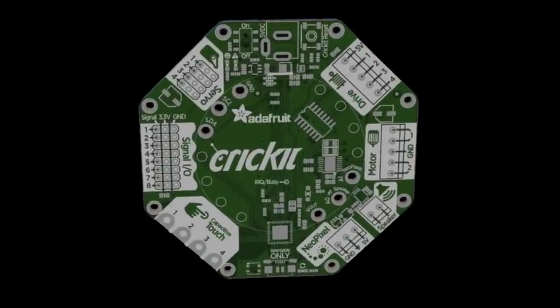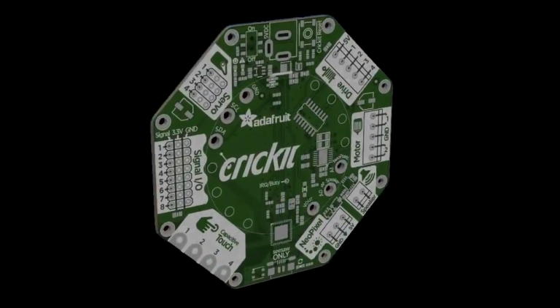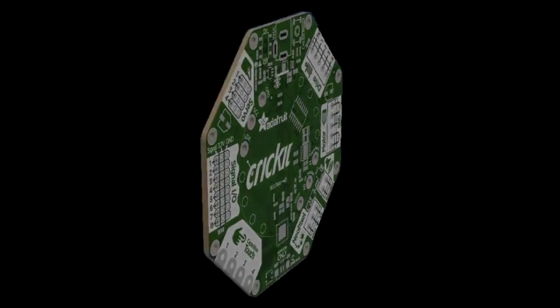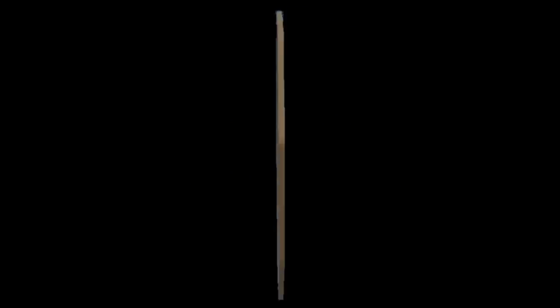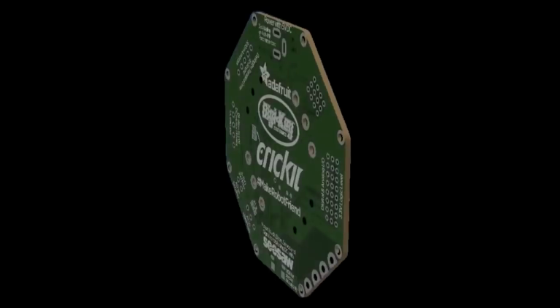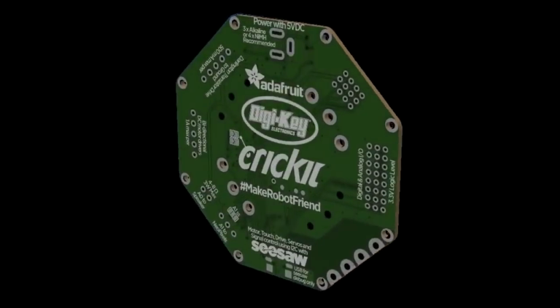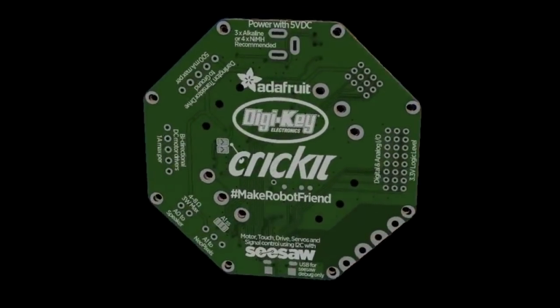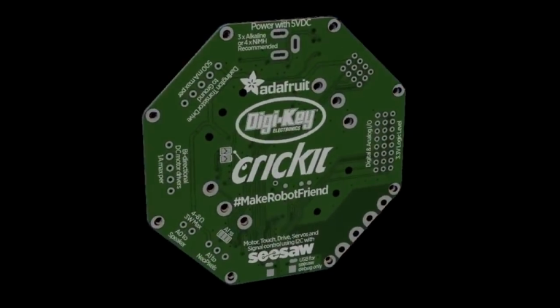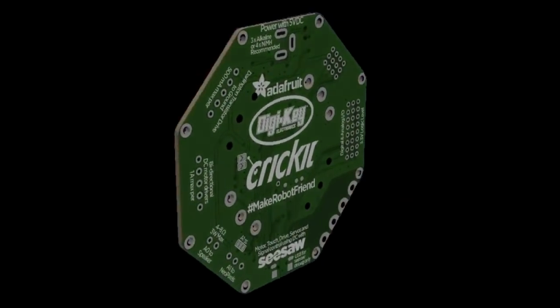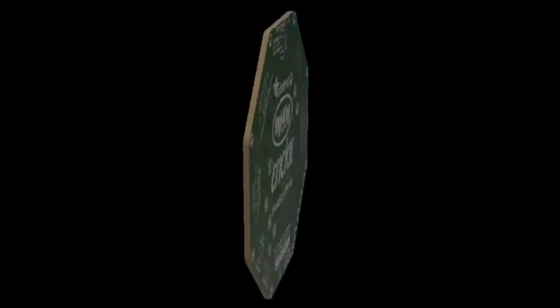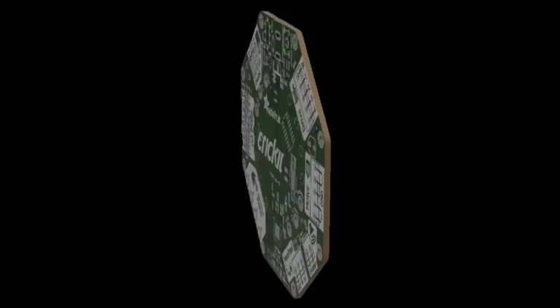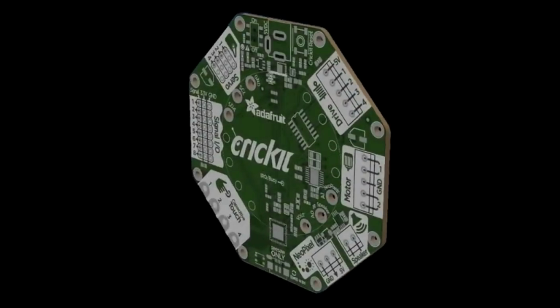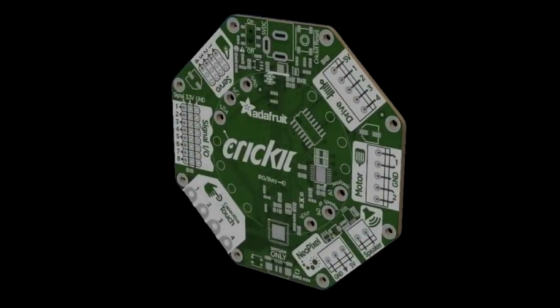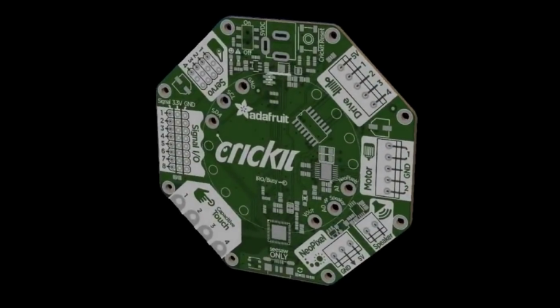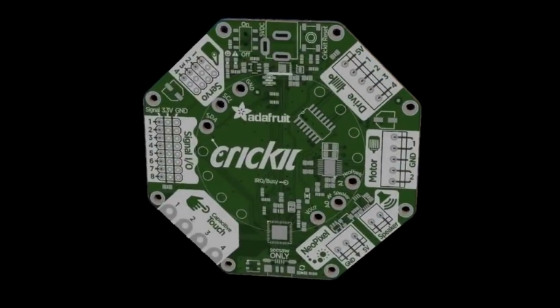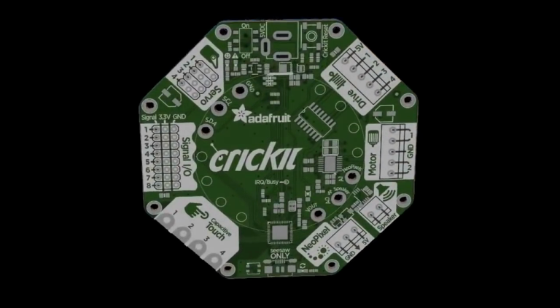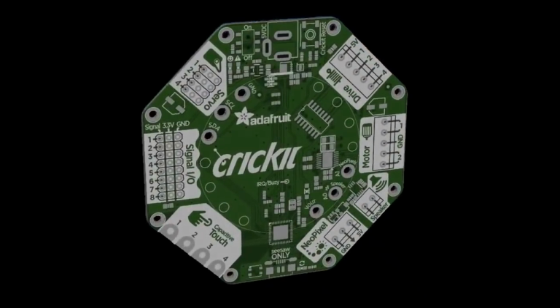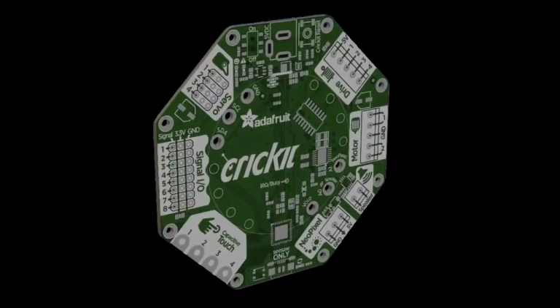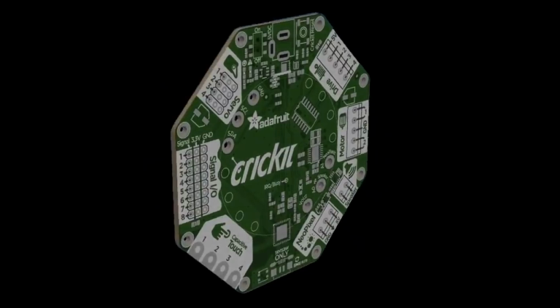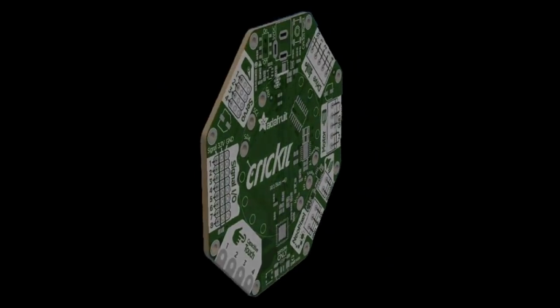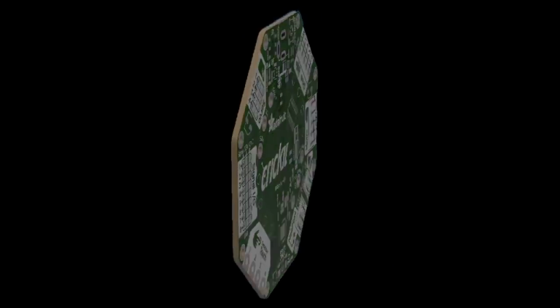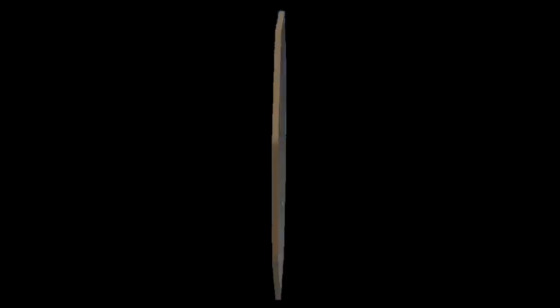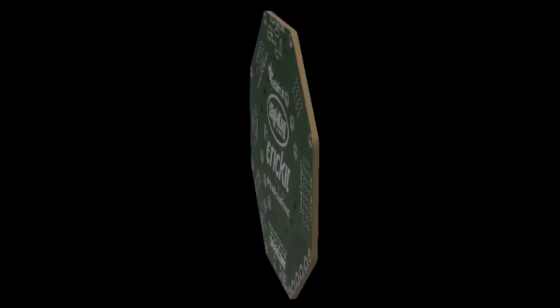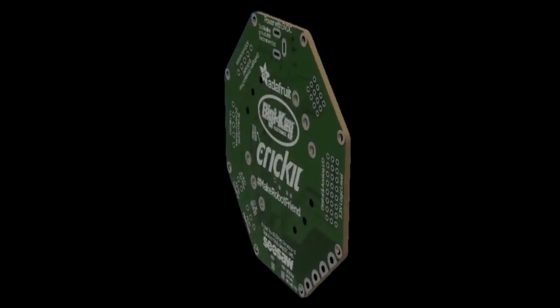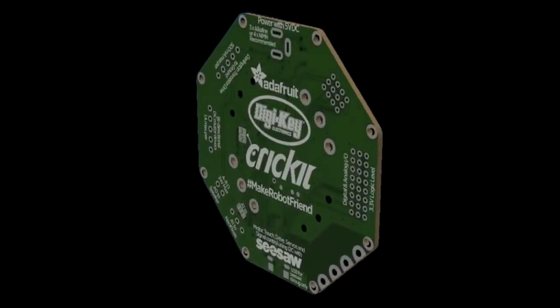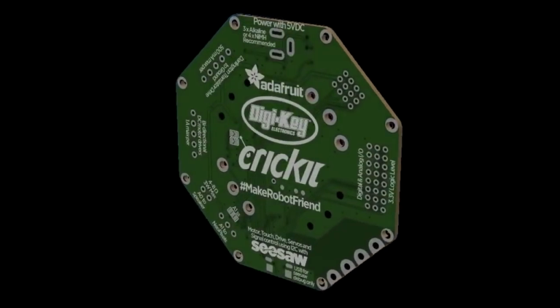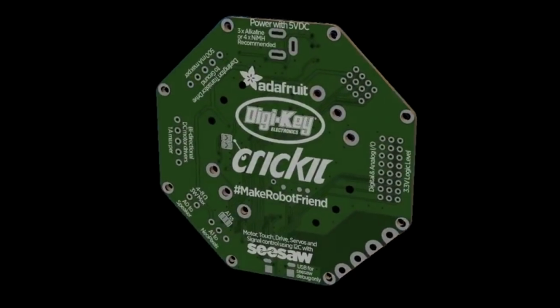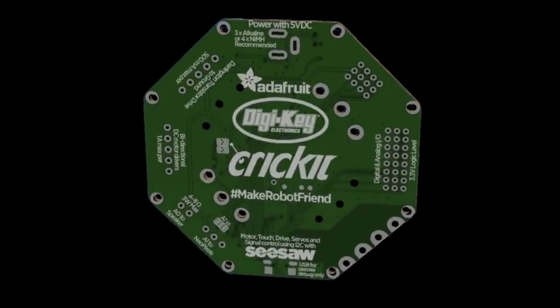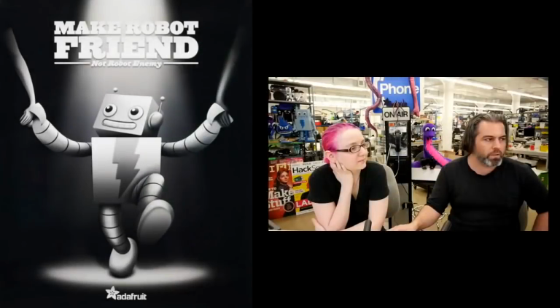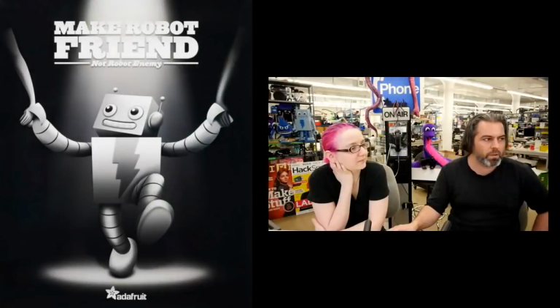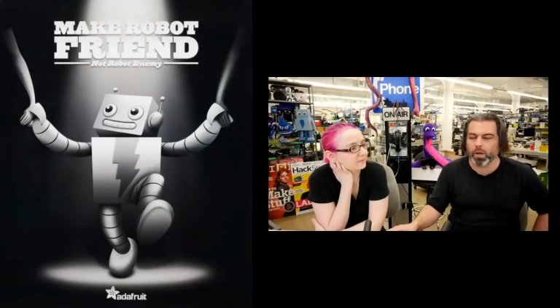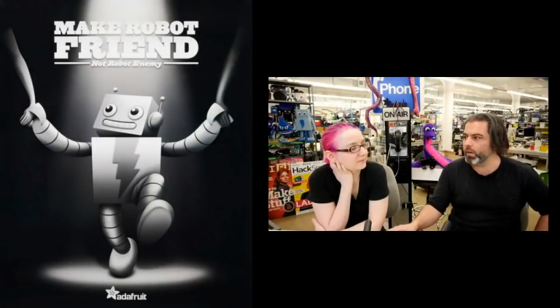And this is the board. This is a 3D model. We'll have these in the store very soon. And one of the goals is to make robot friends.